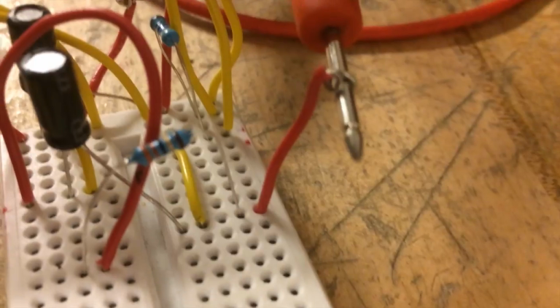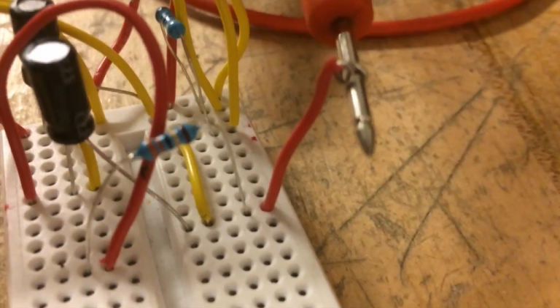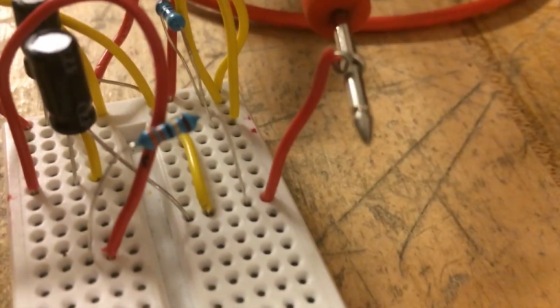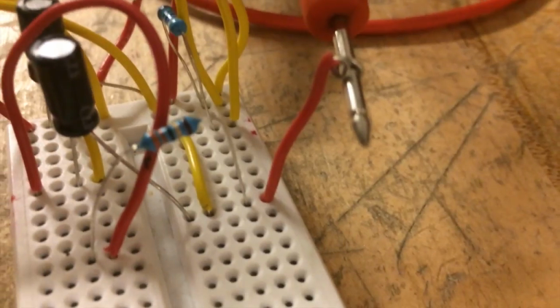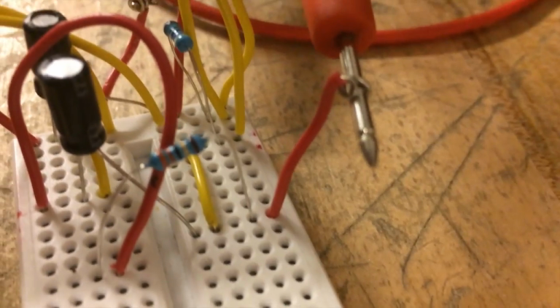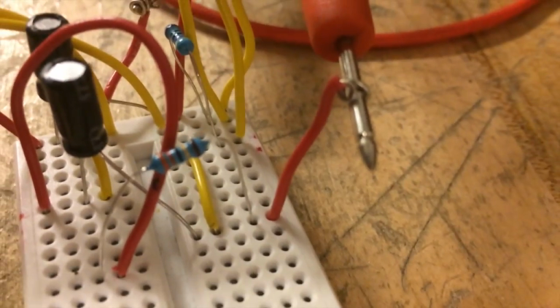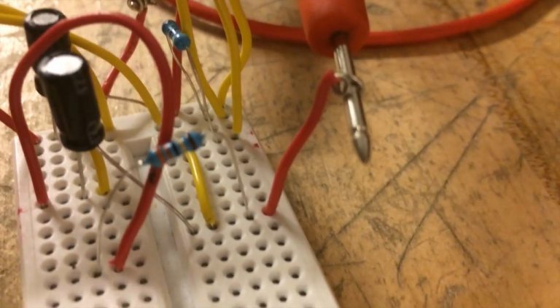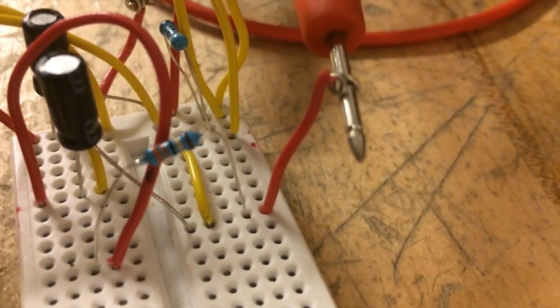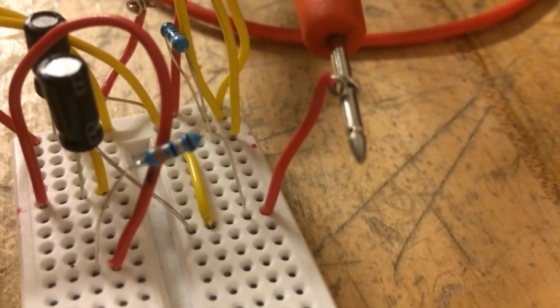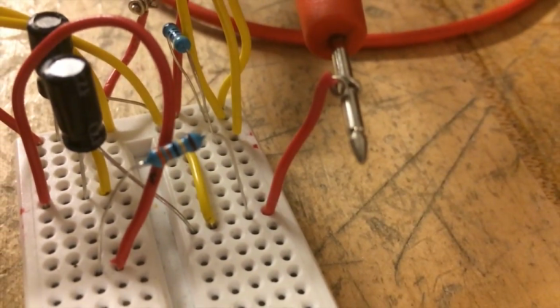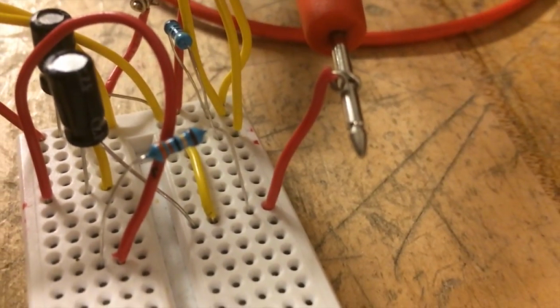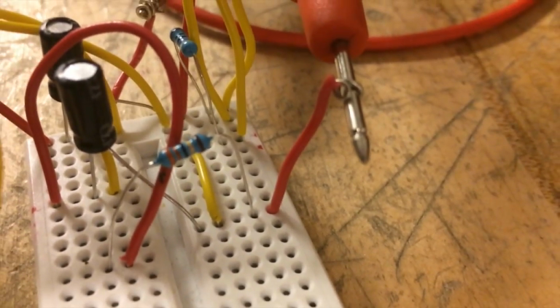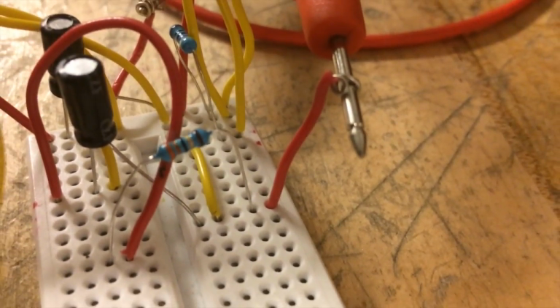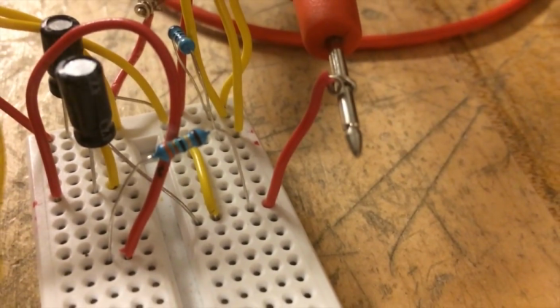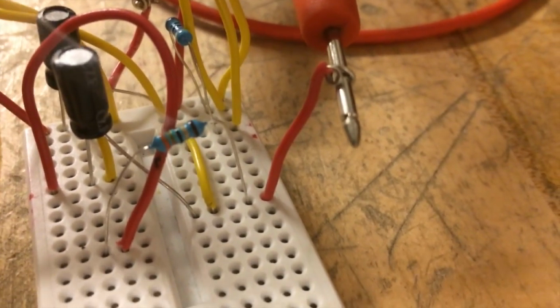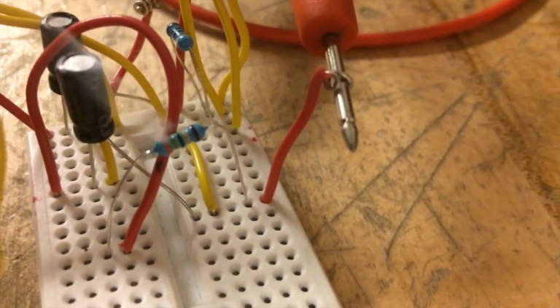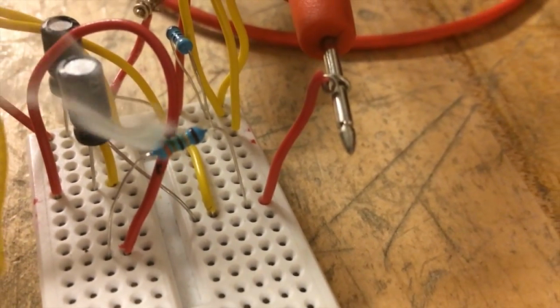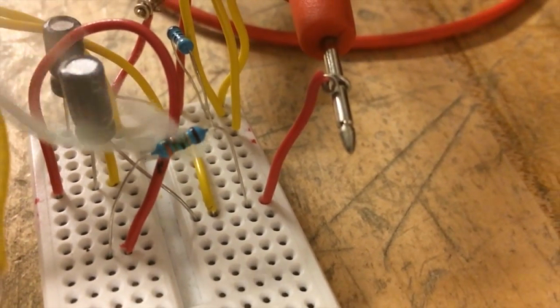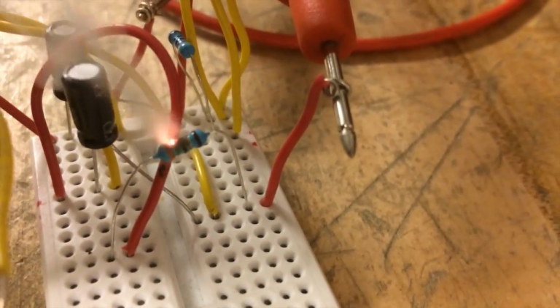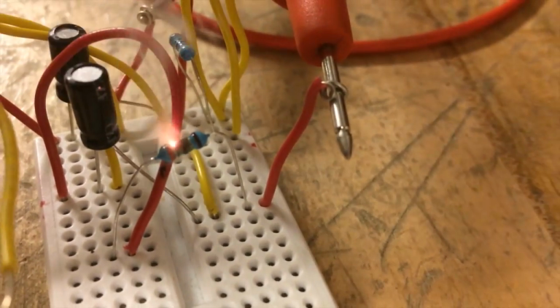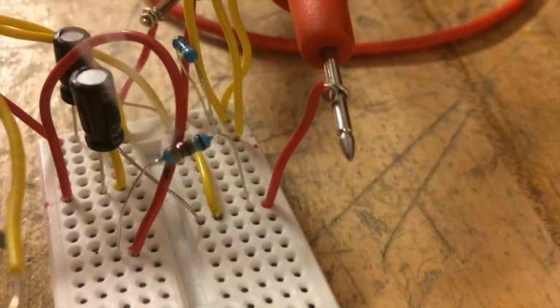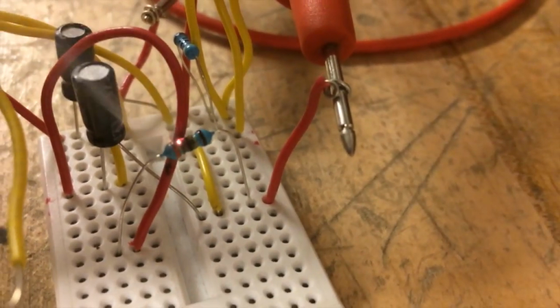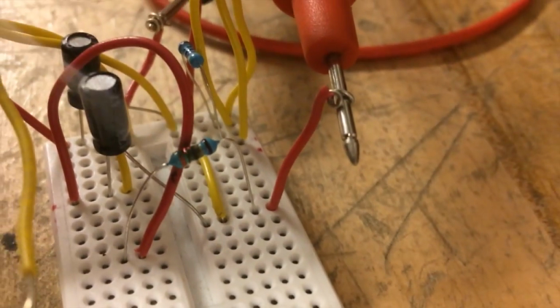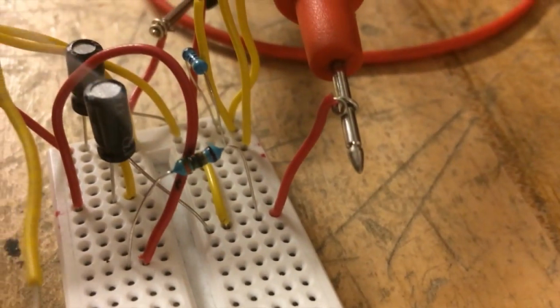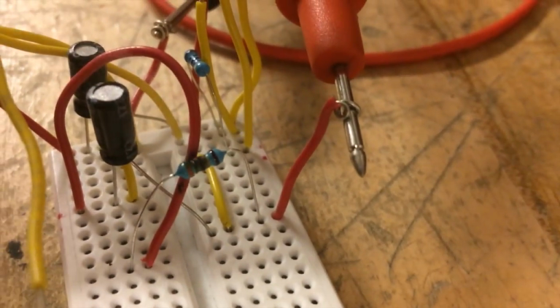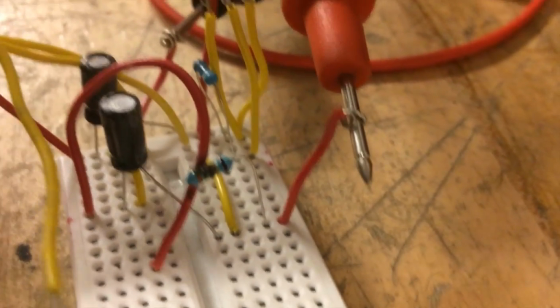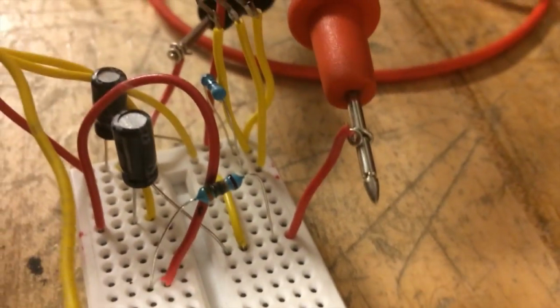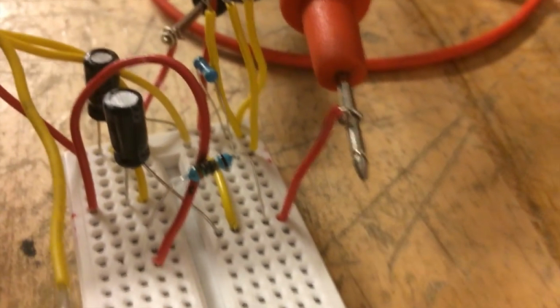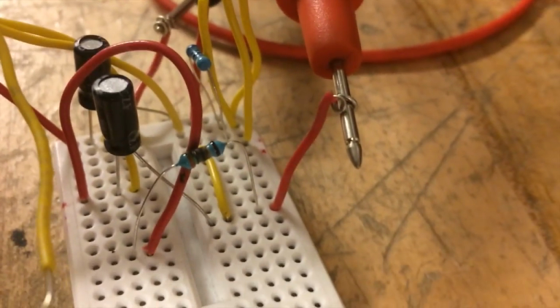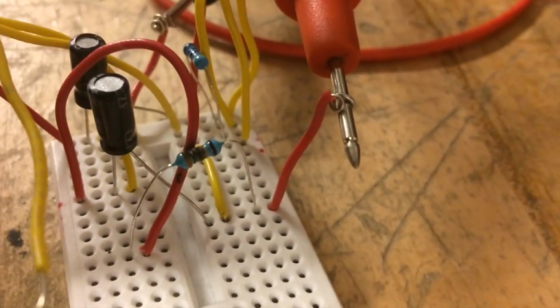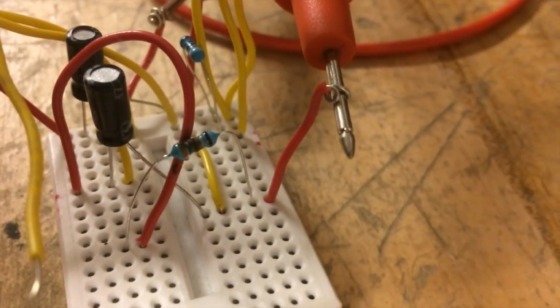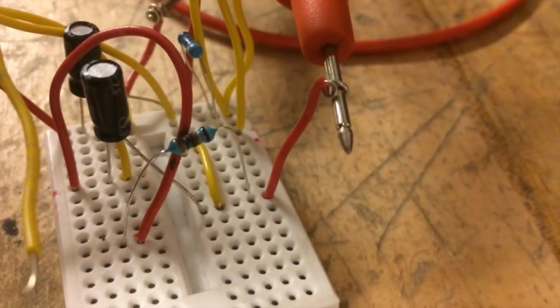I tried this test earlier with a 33 ohm resistor — it was too small.